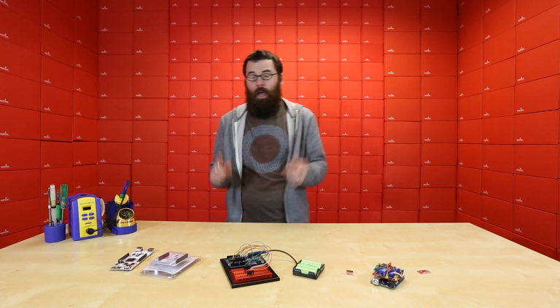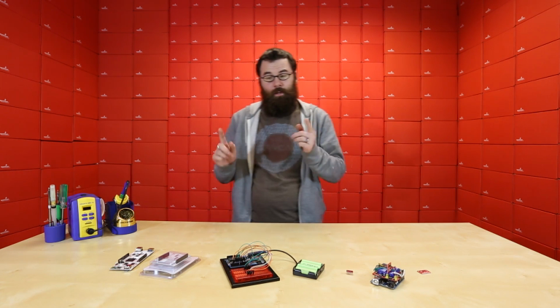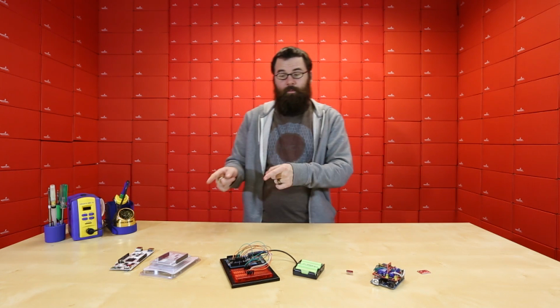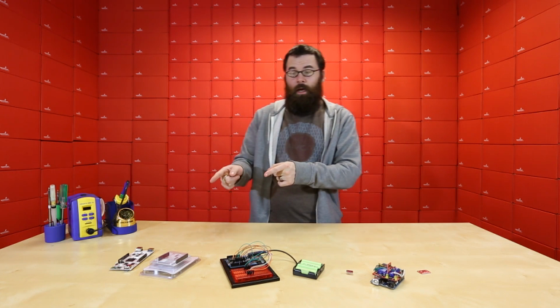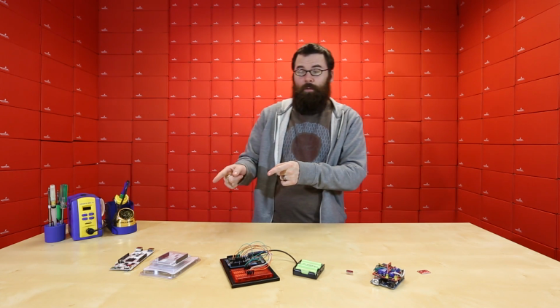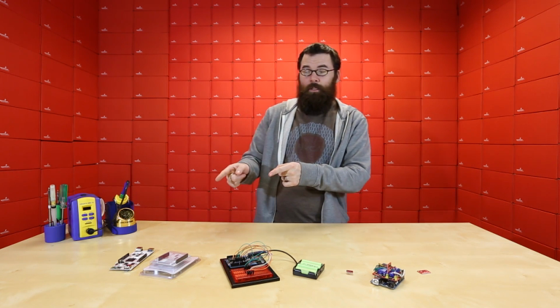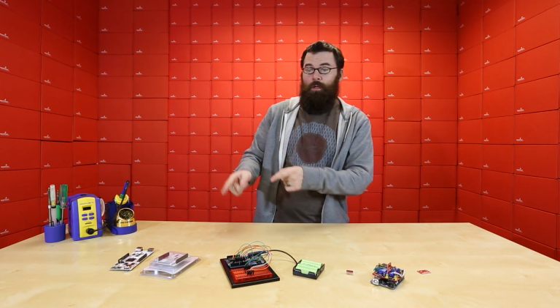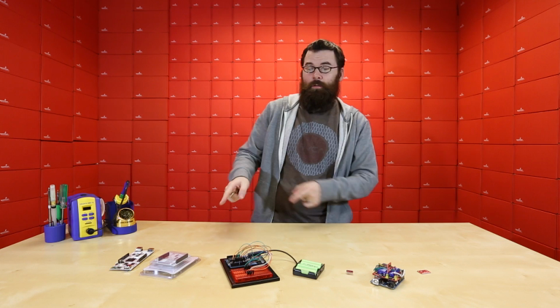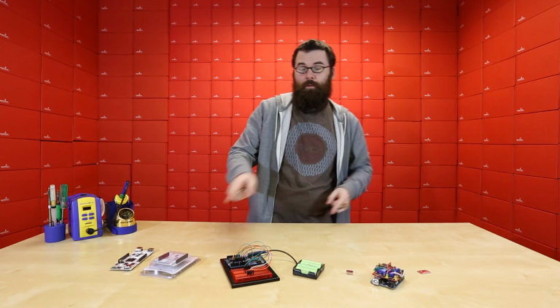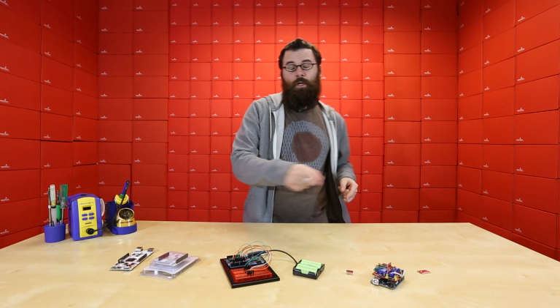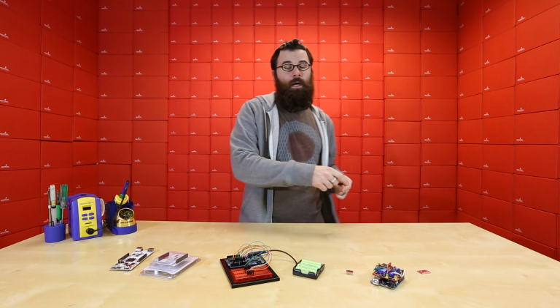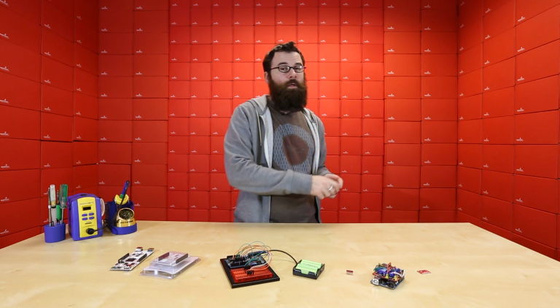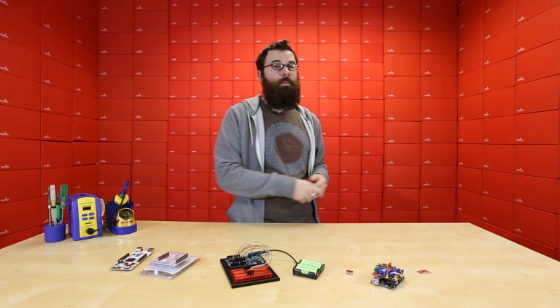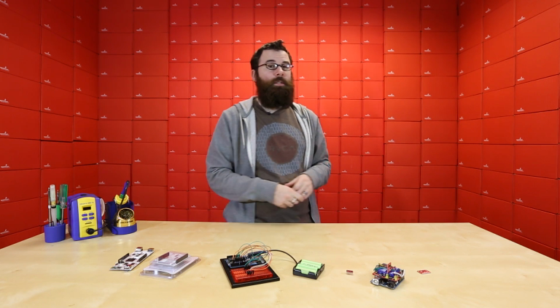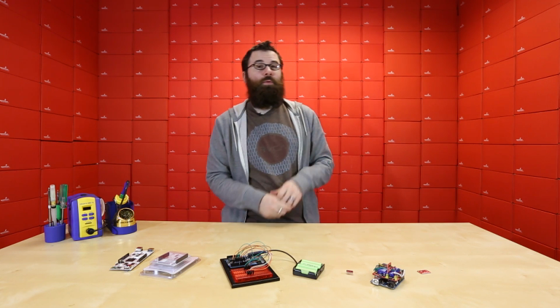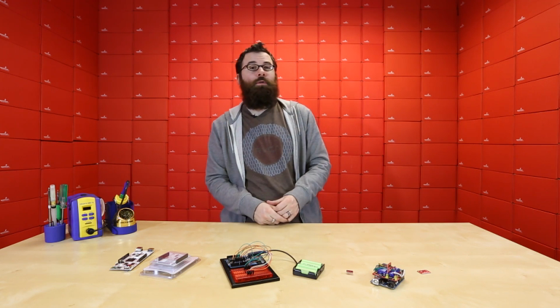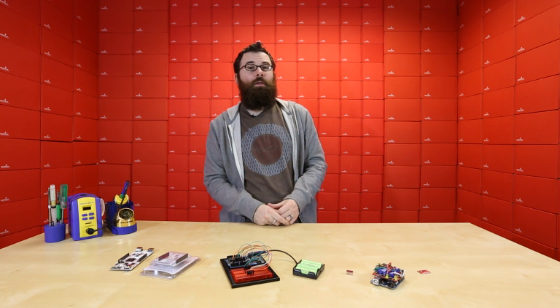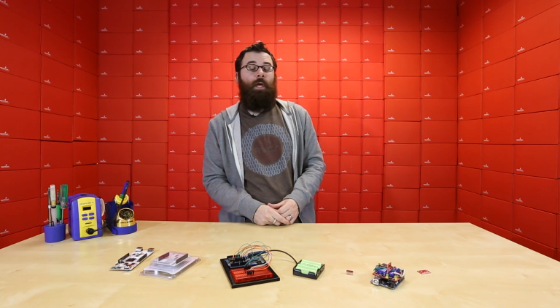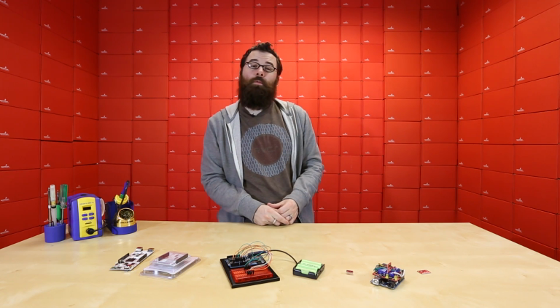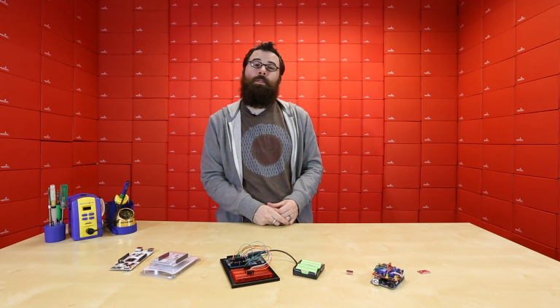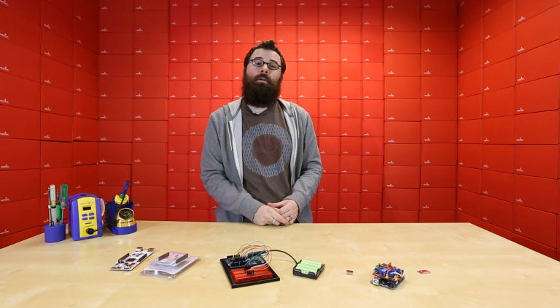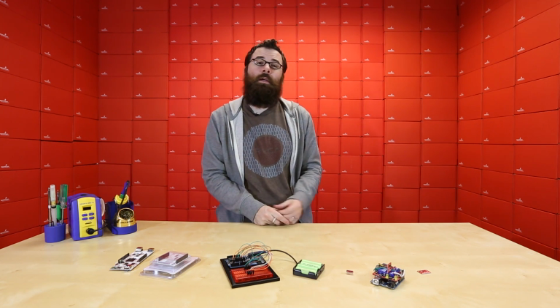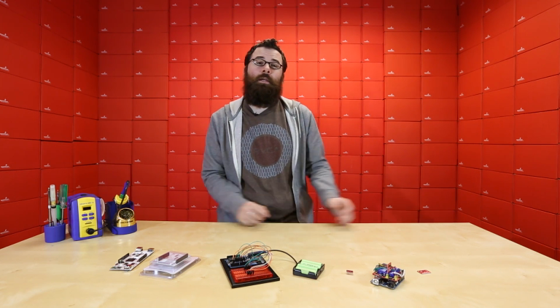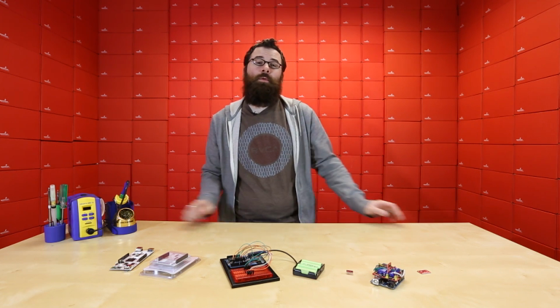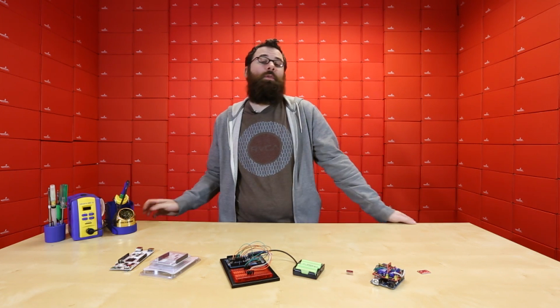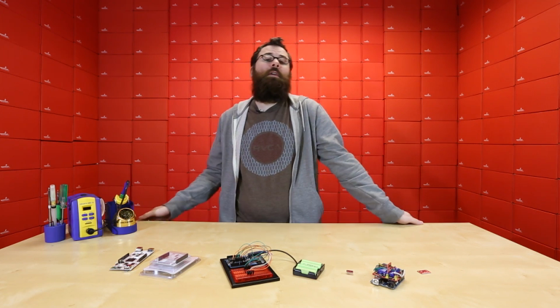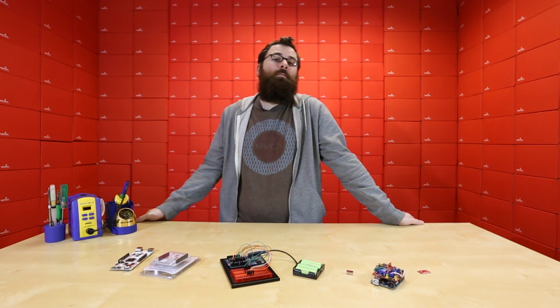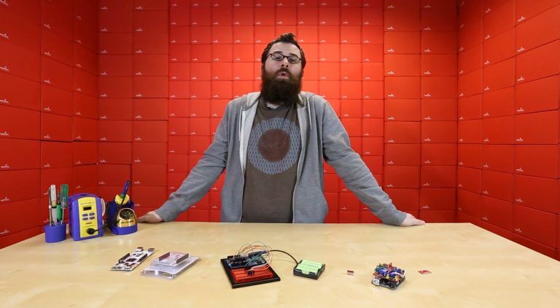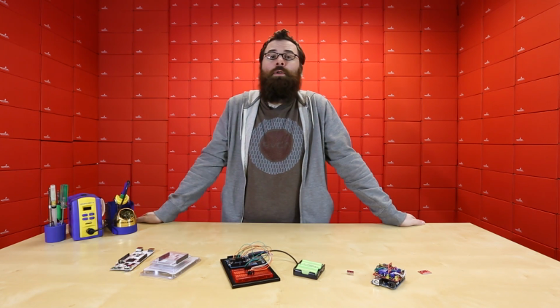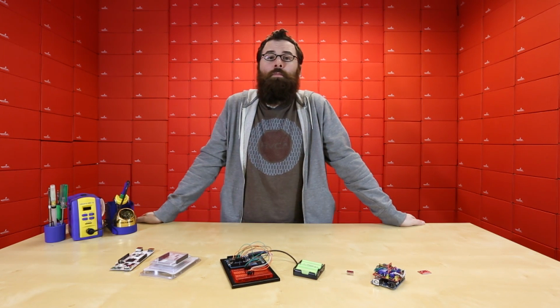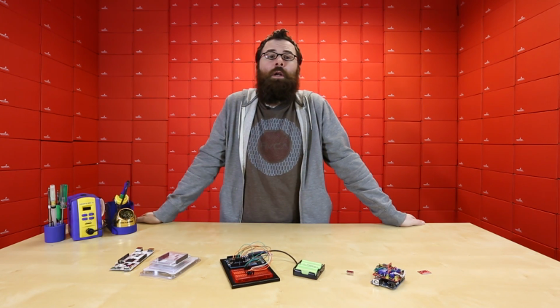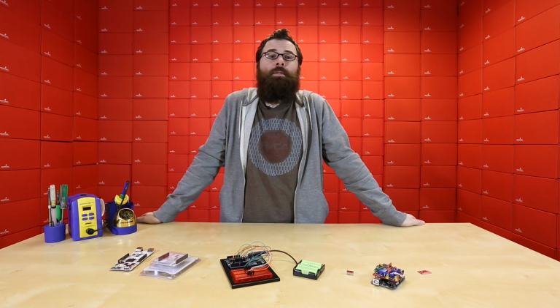And if you've got a PC Duino, definitely check out the PC Duino Shield, and we'll see you again next week with even more new products.